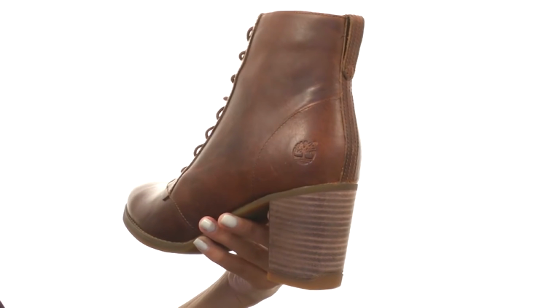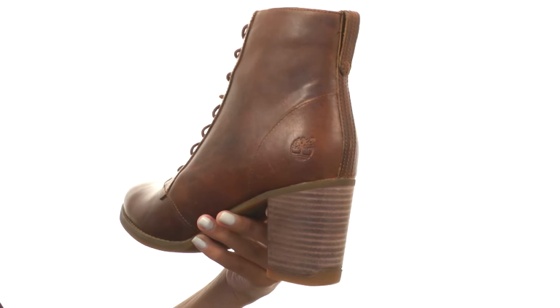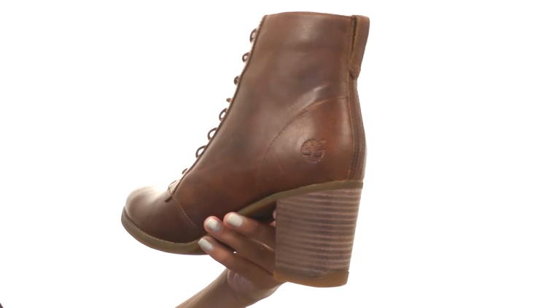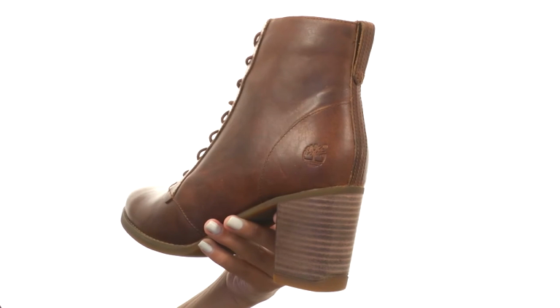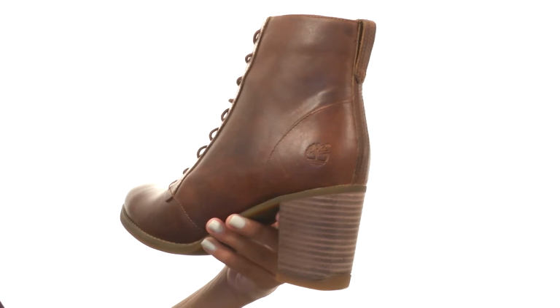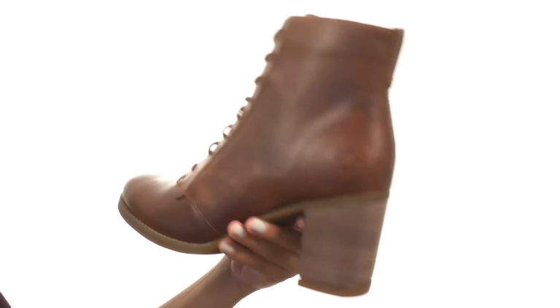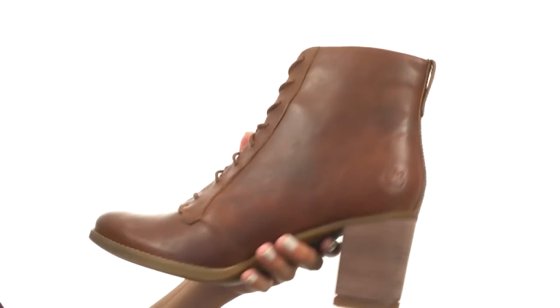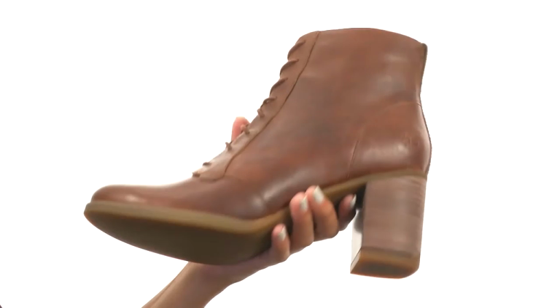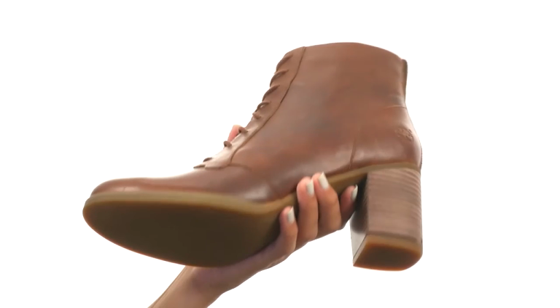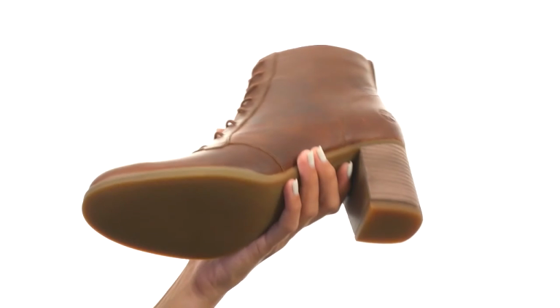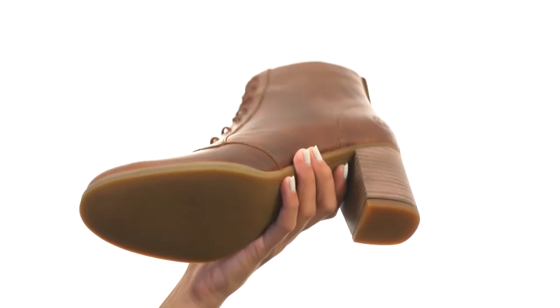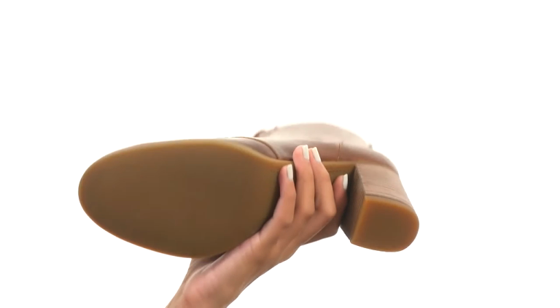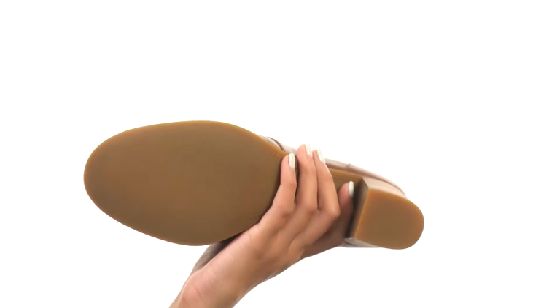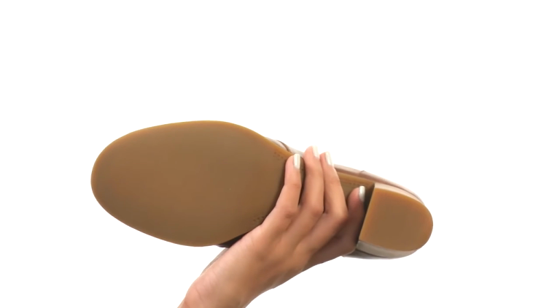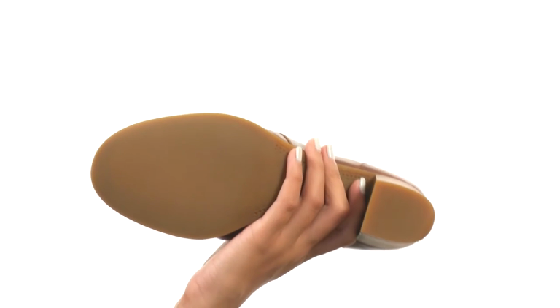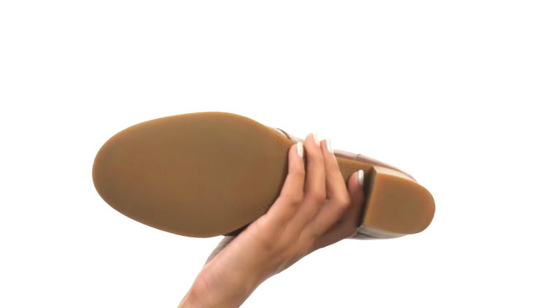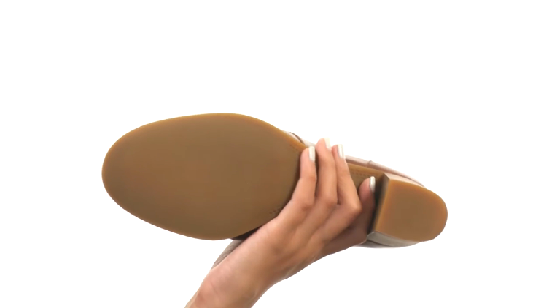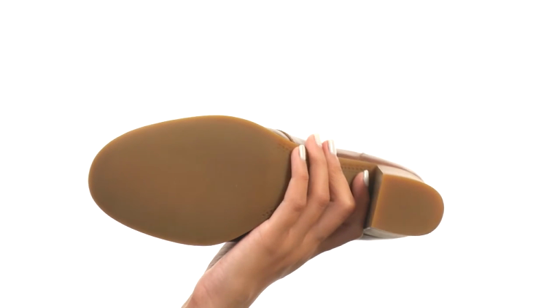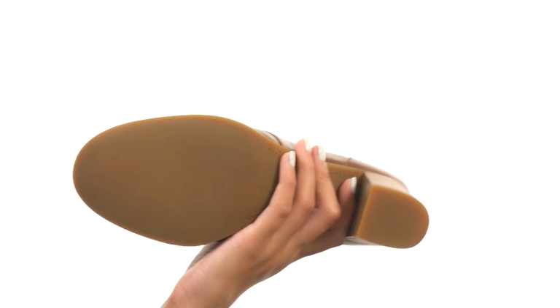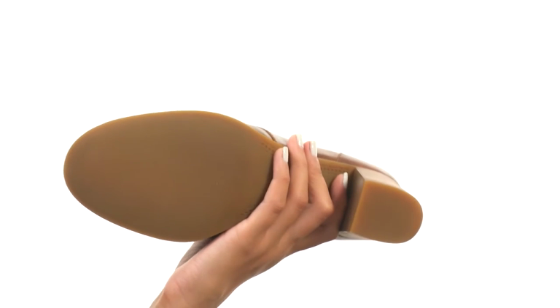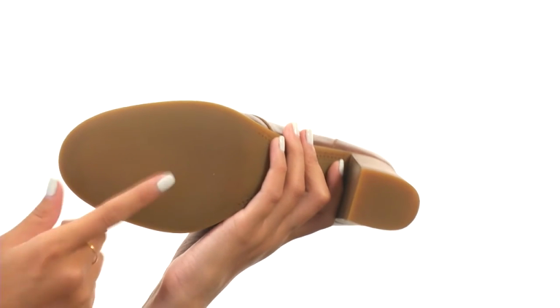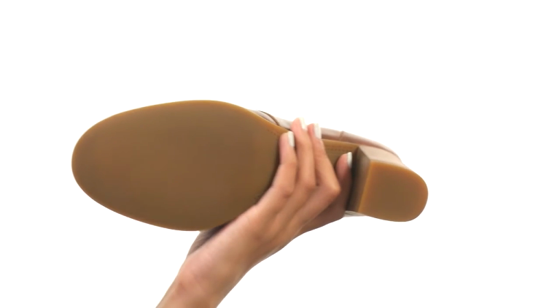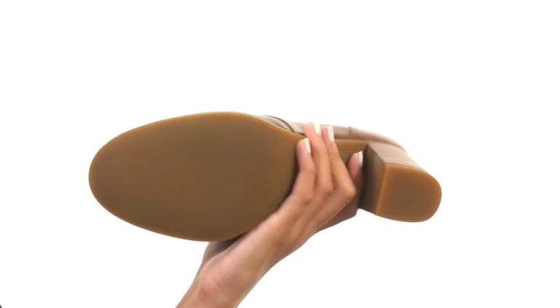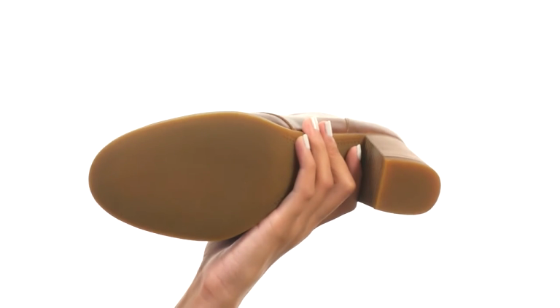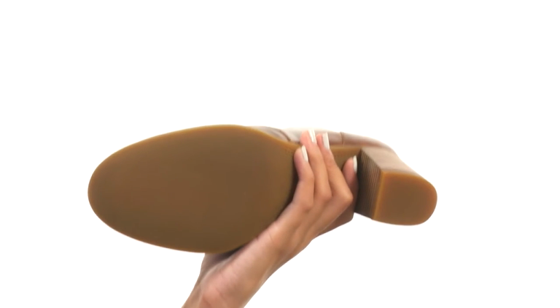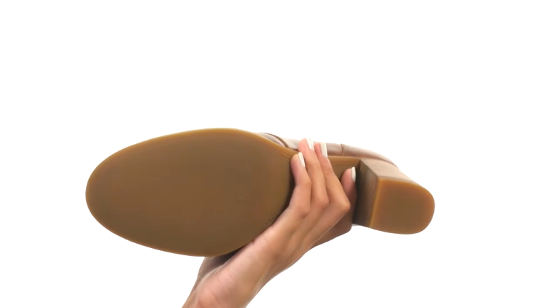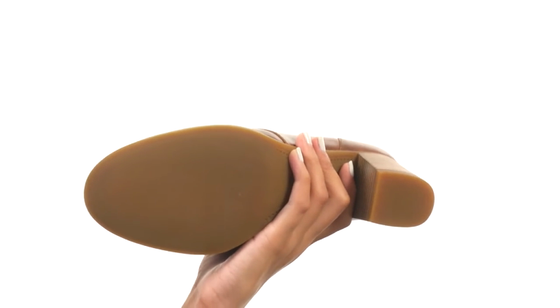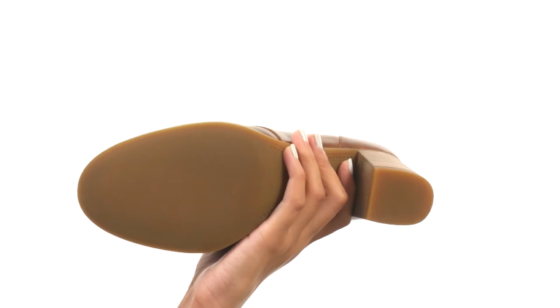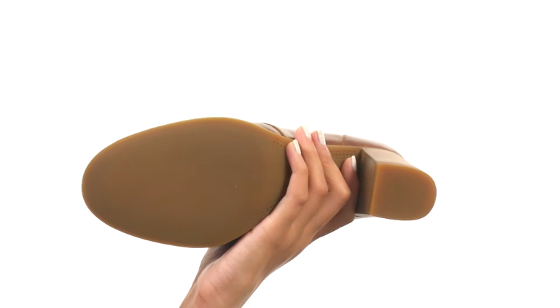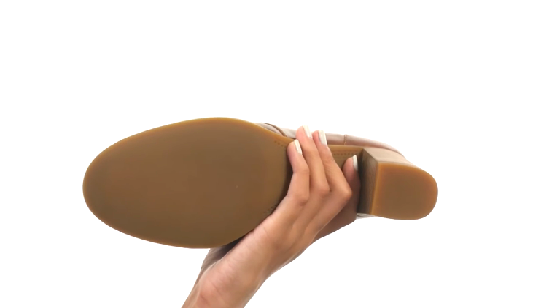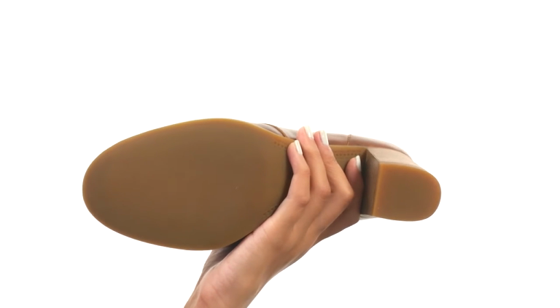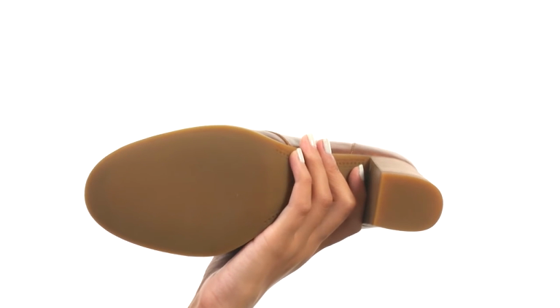So you're definitely gonna be feeling pretty feisty when you are strutting your stuff. All this comes to you on a durable outsole.